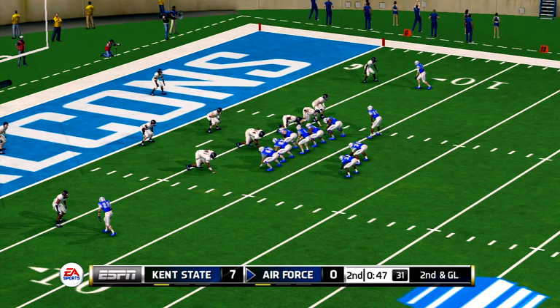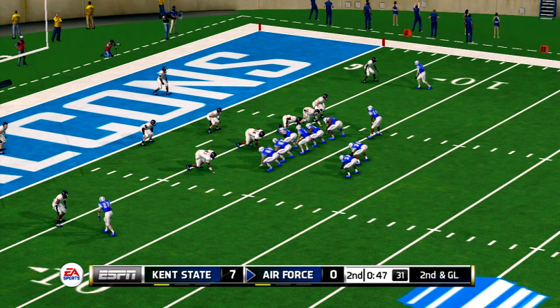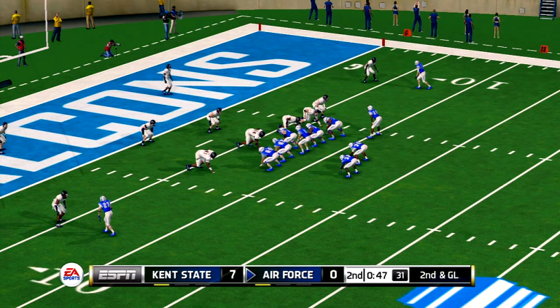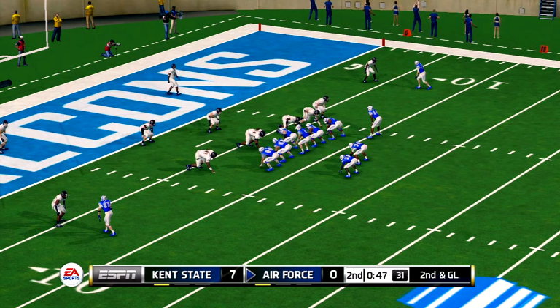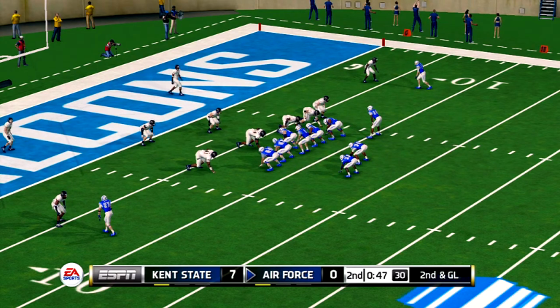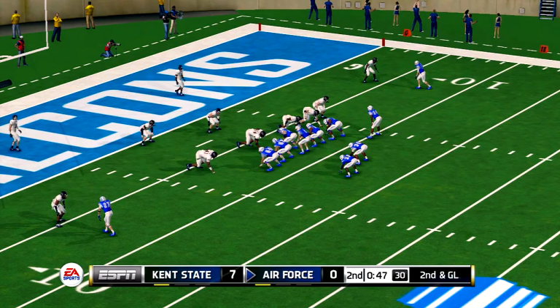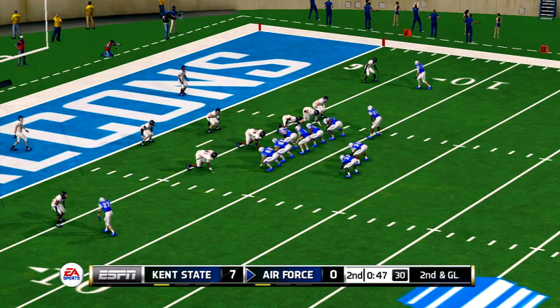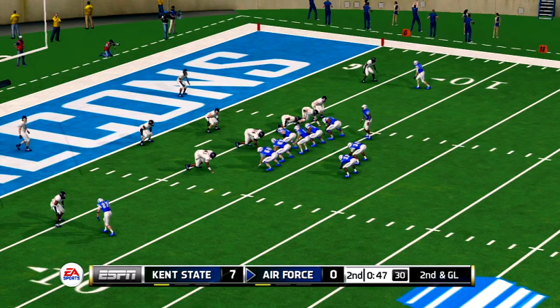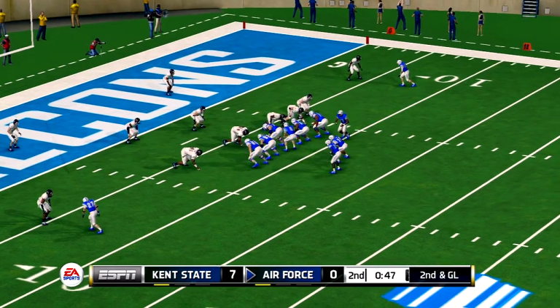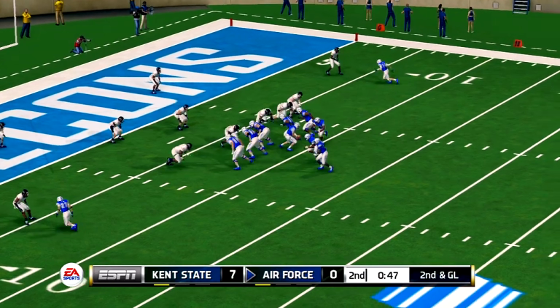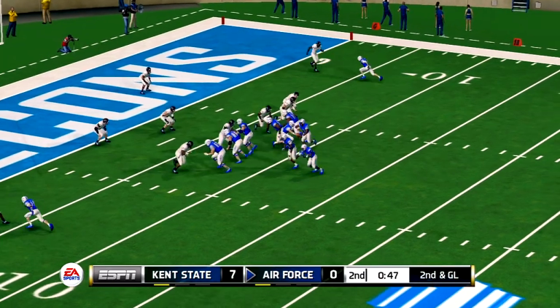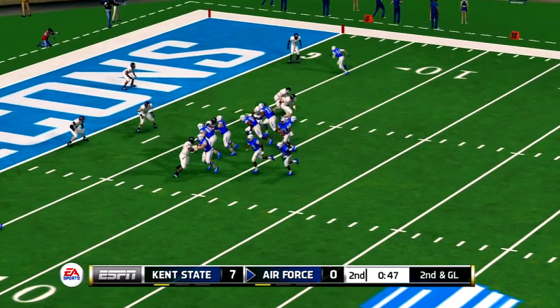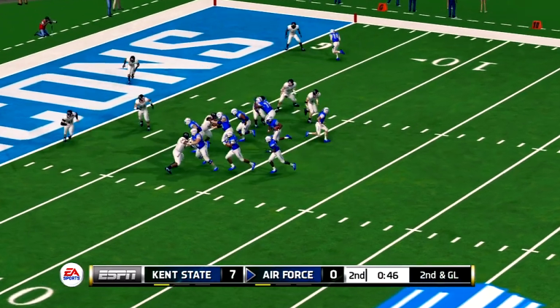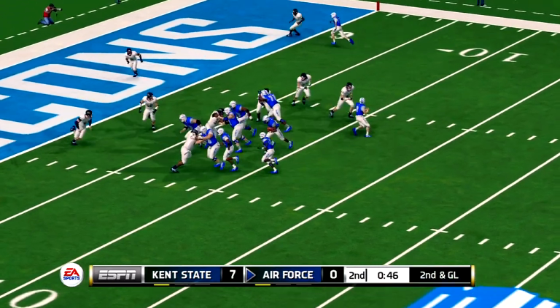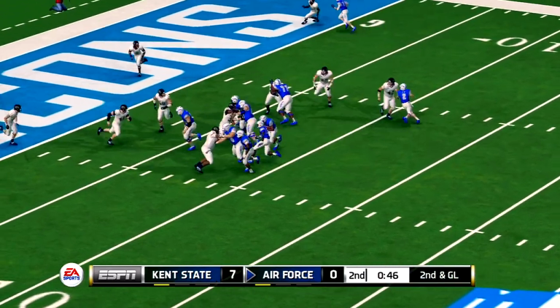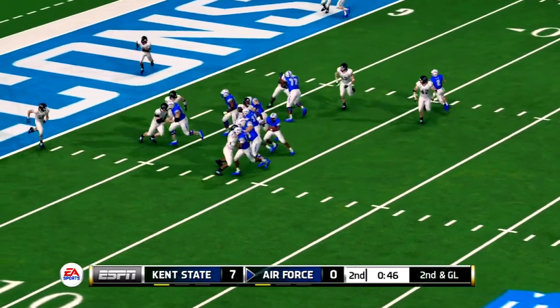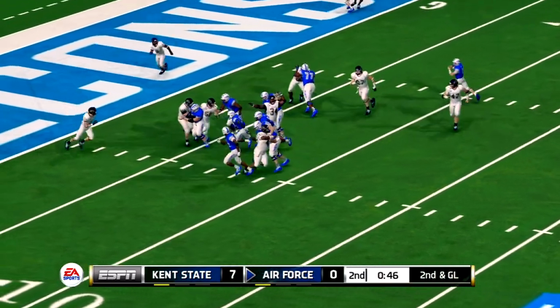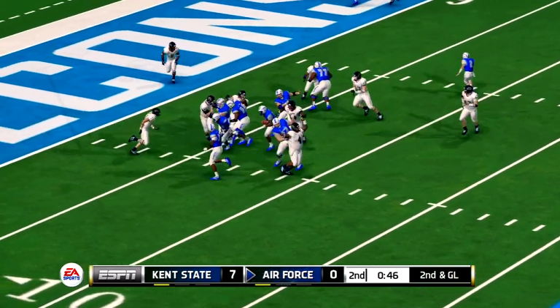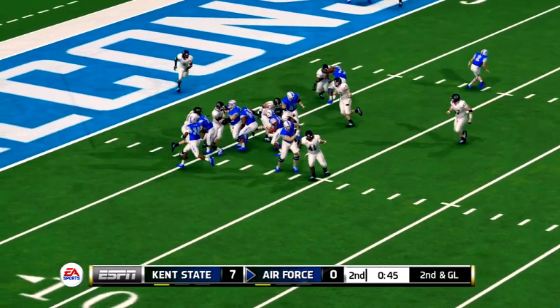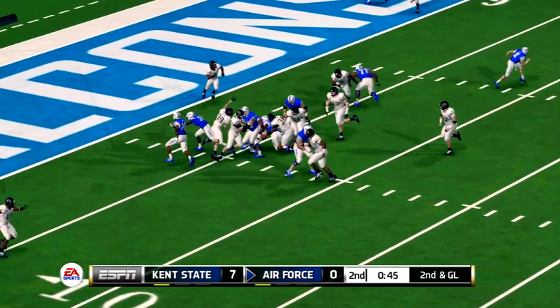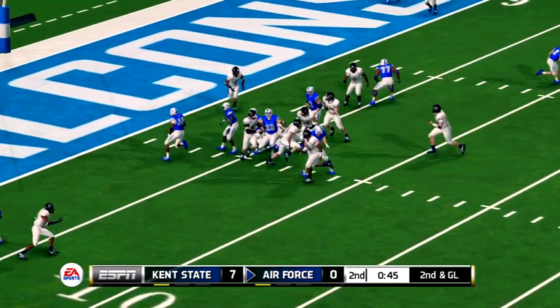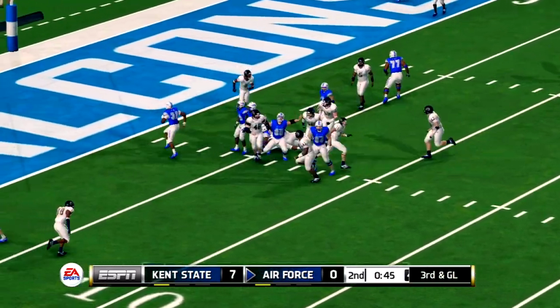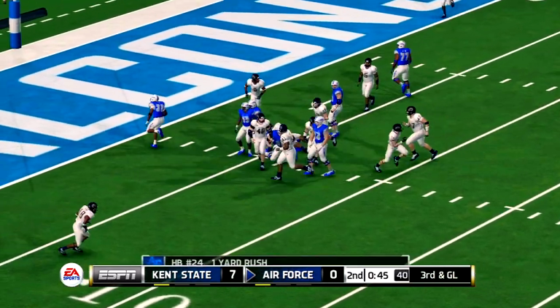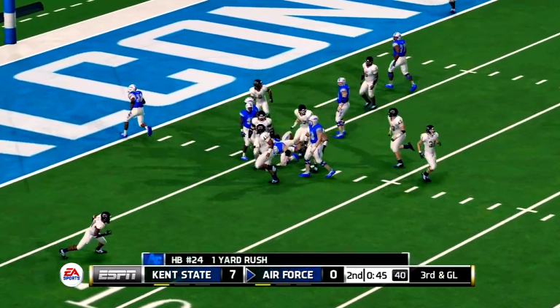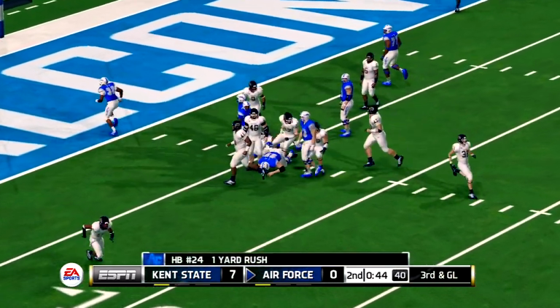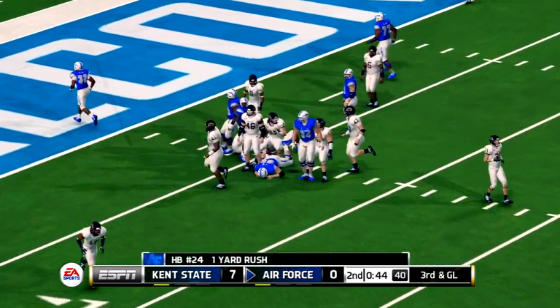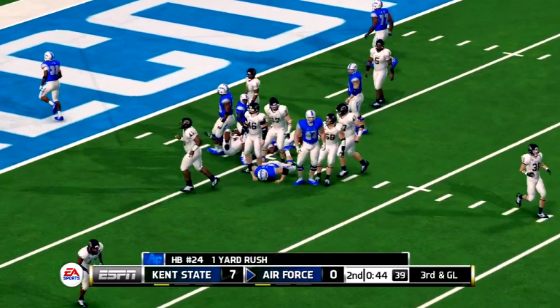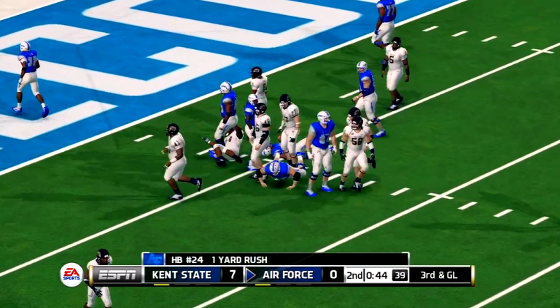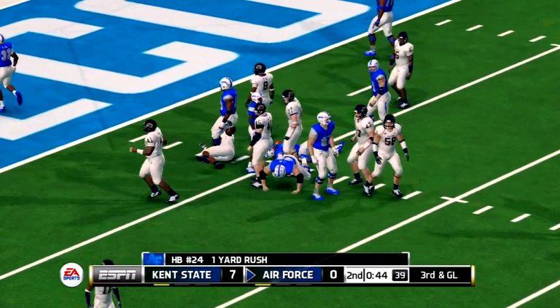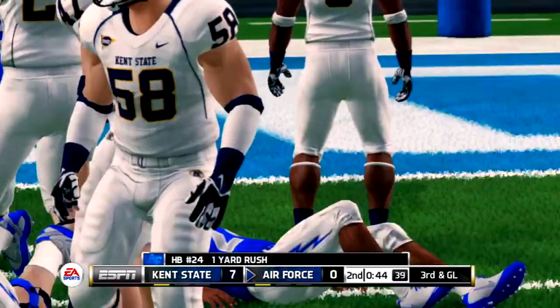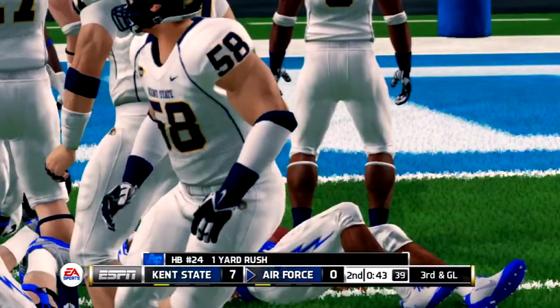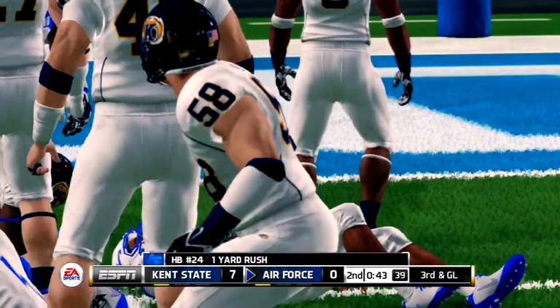Second down and goal, ball on the 7. That's a great tackle at the 6-yard line.